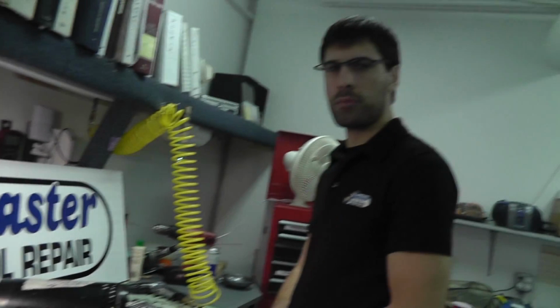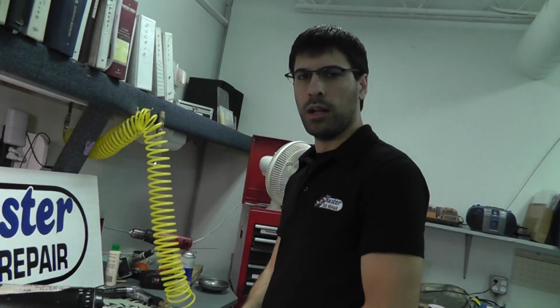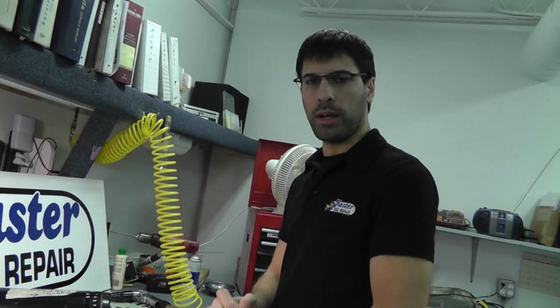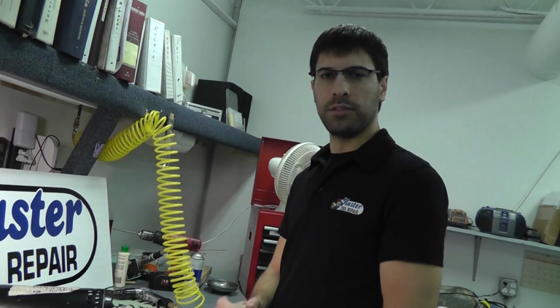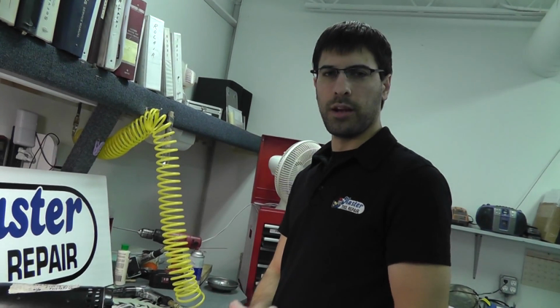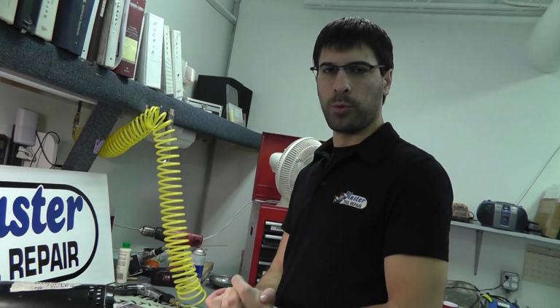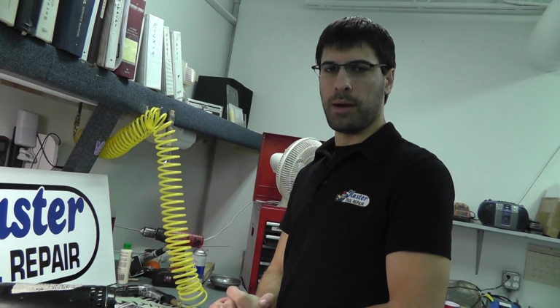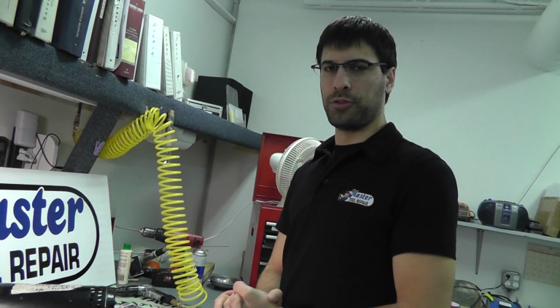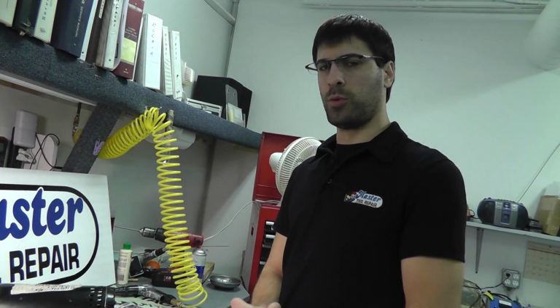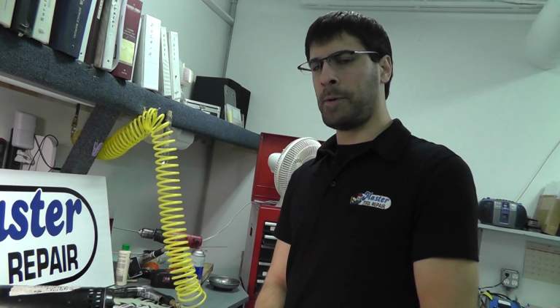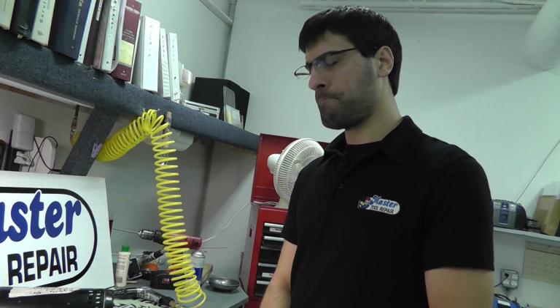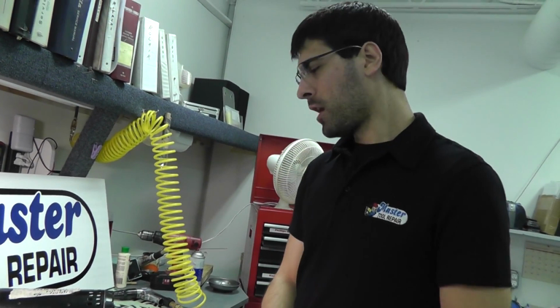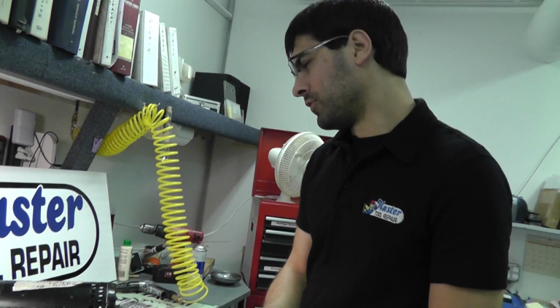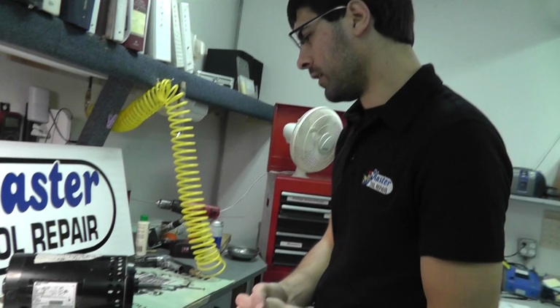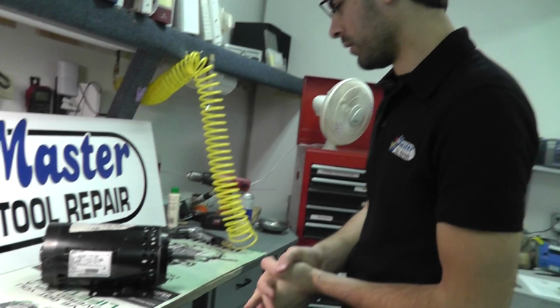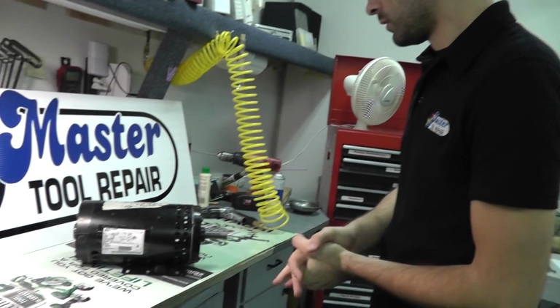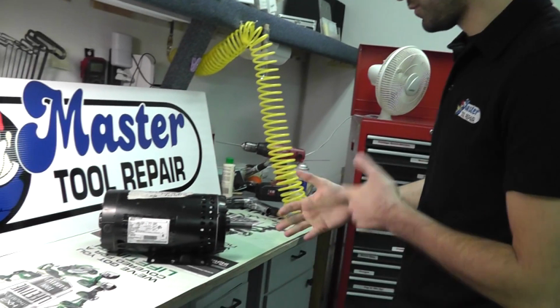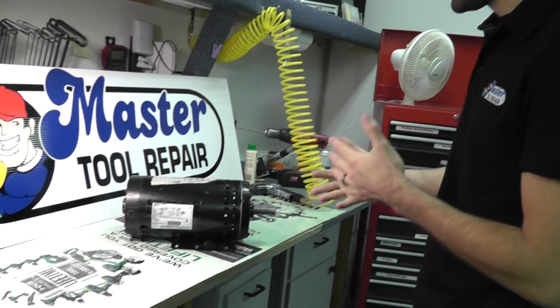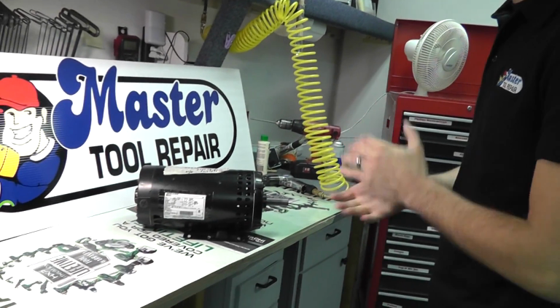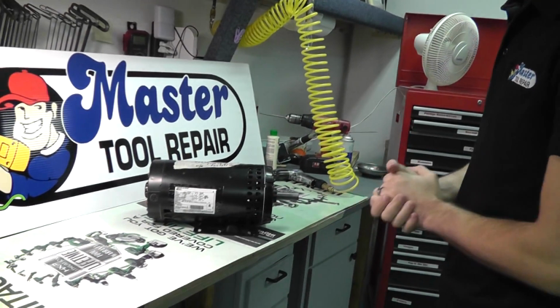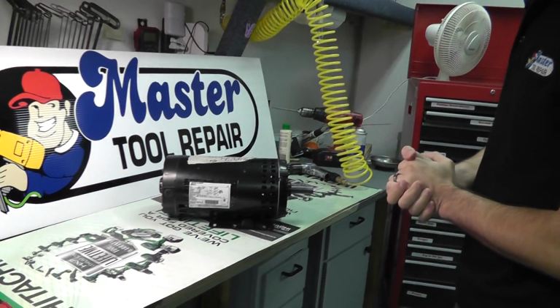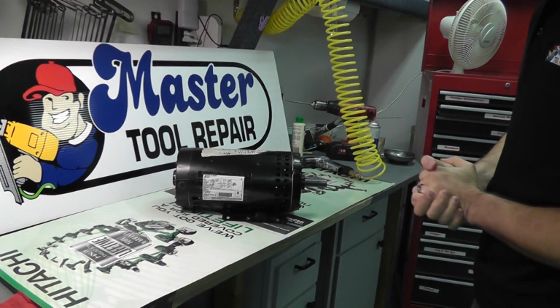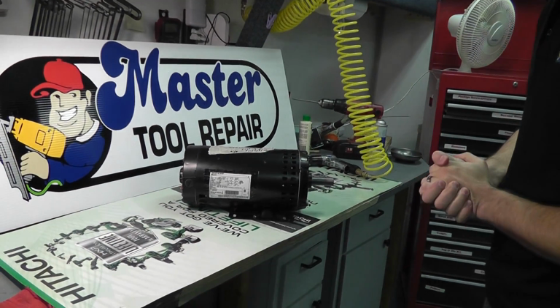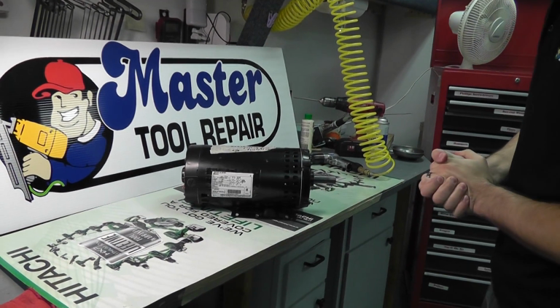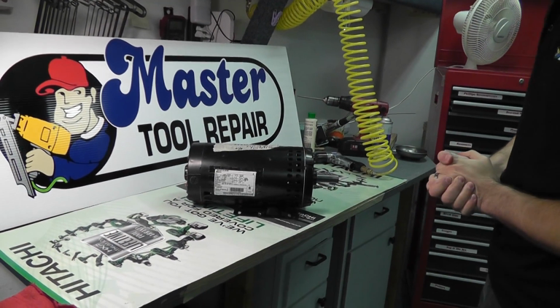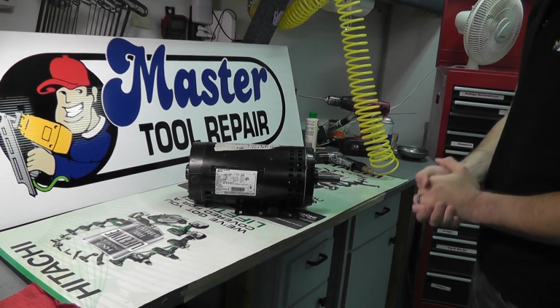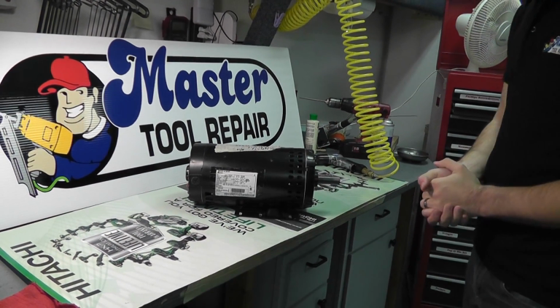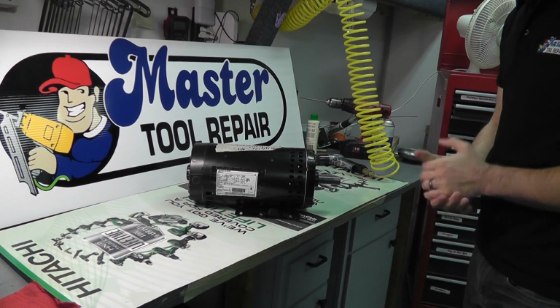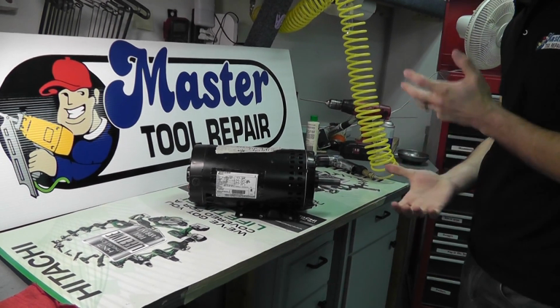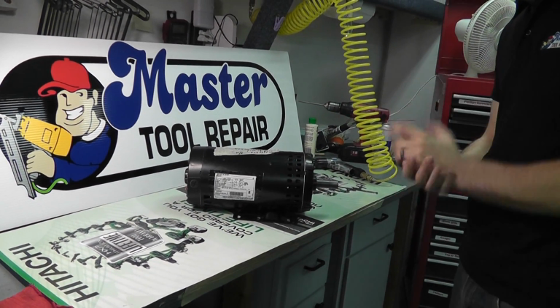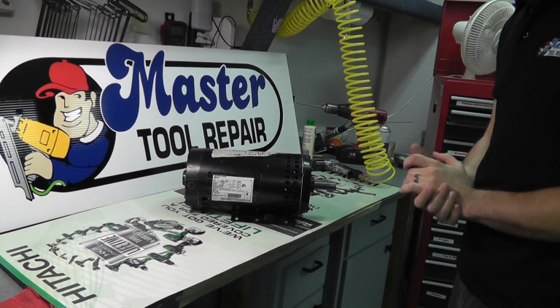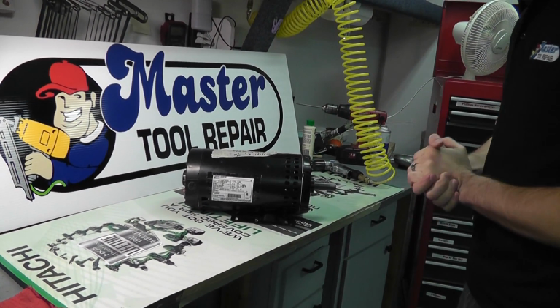Hello again, this is Eric with Master Tool Repair. Today we're going to explain some specifications on motors for air compressors.